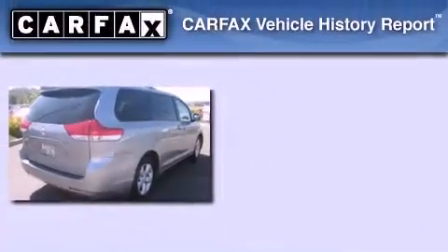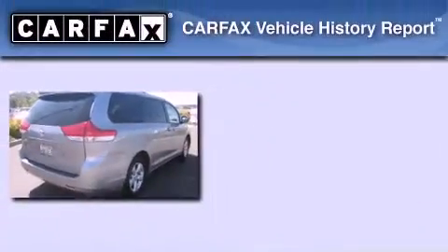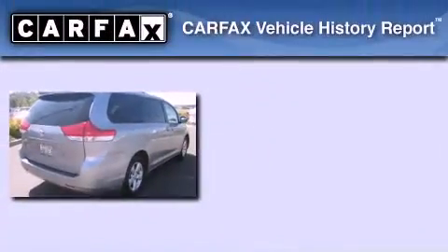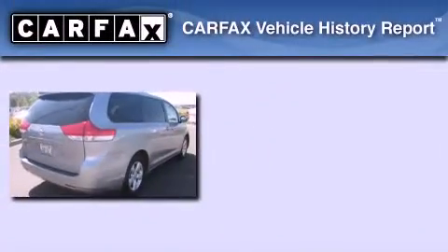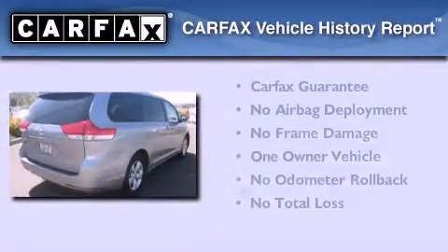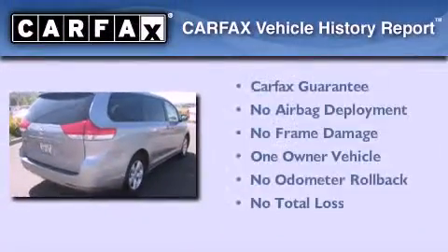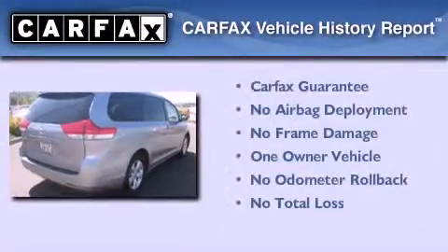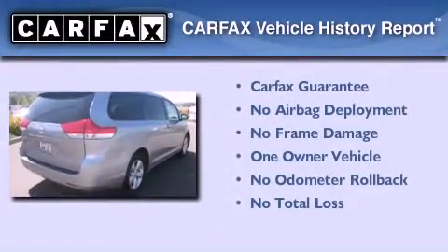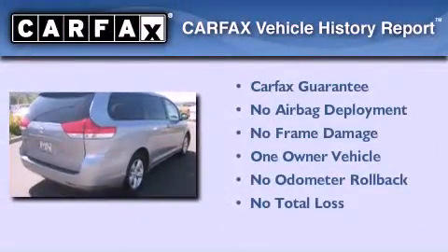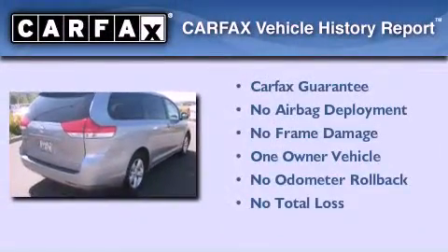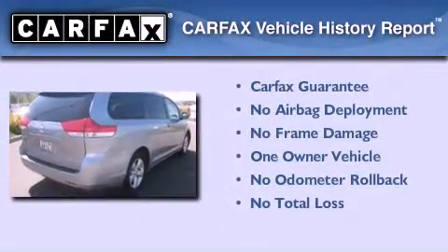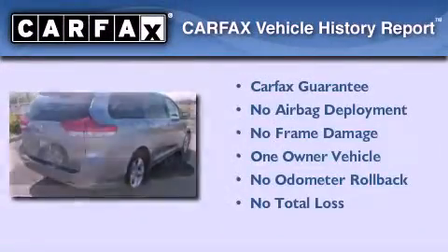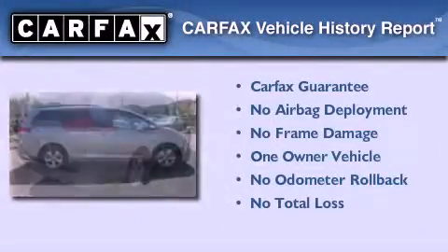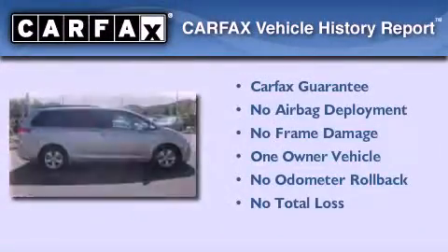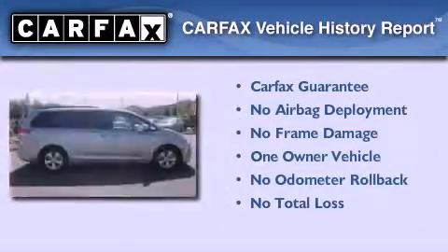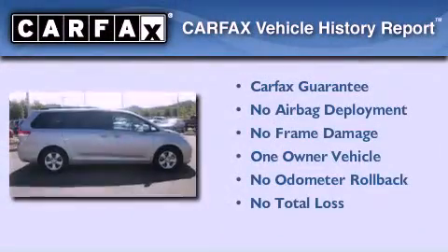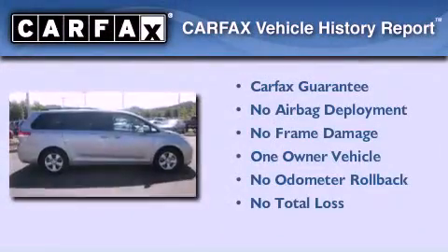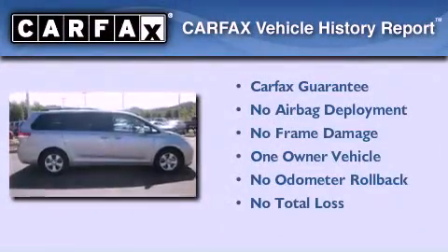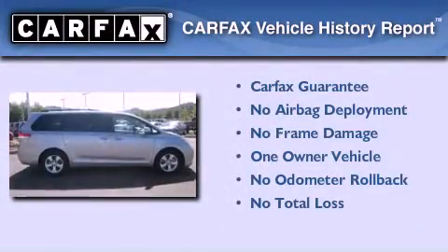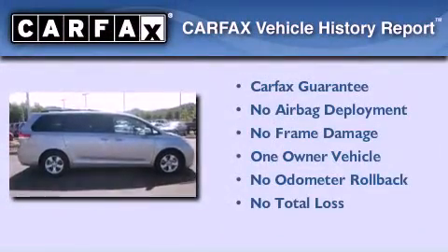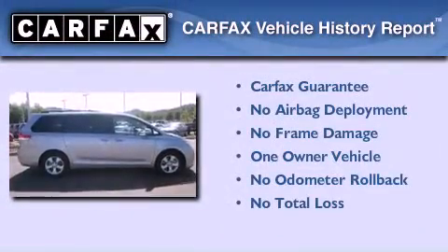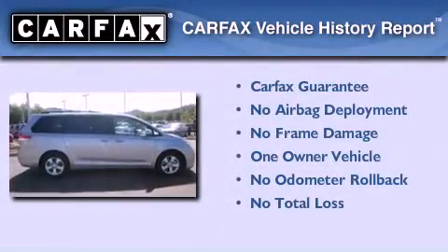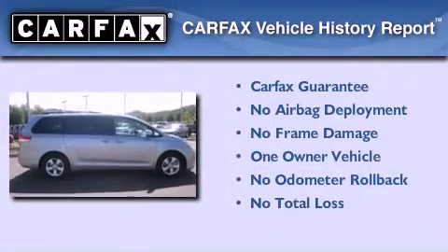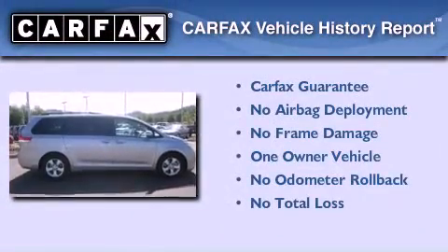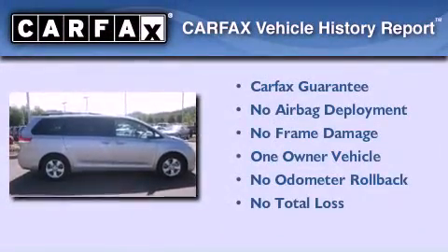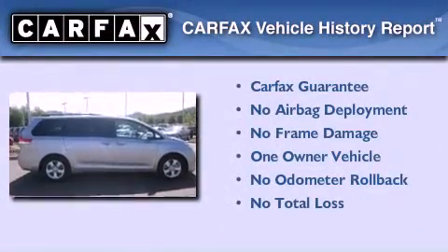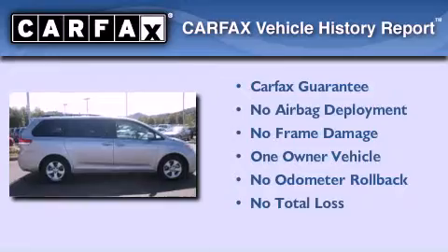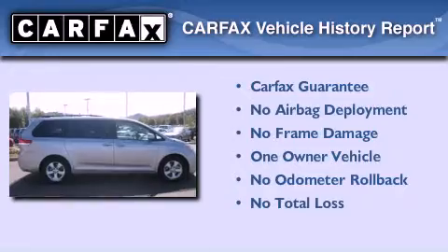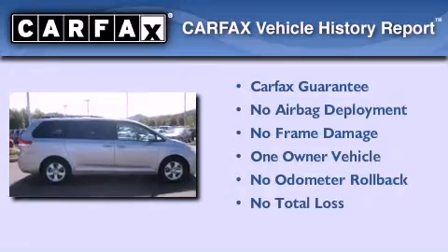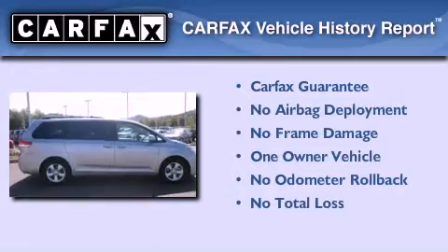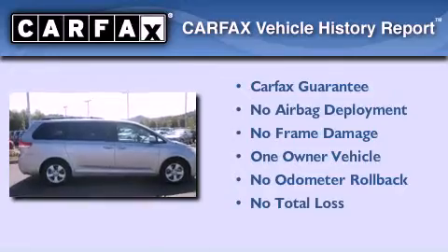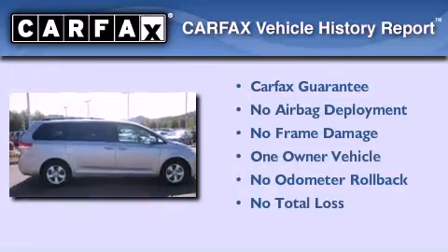This minivan has had only one owner, and it qualifies for the Carfax Buy Back Guarantee.